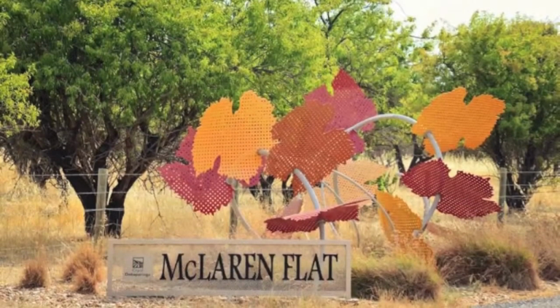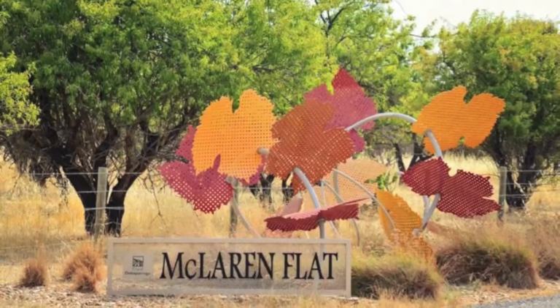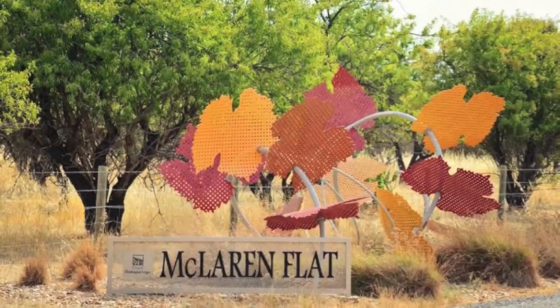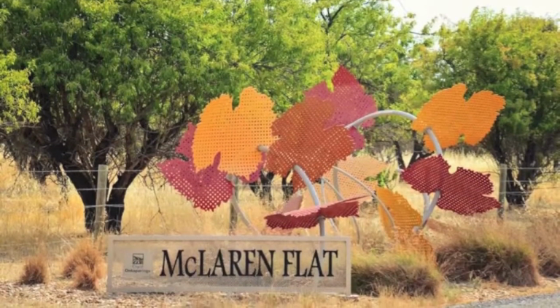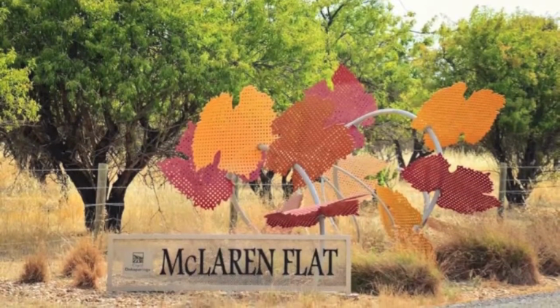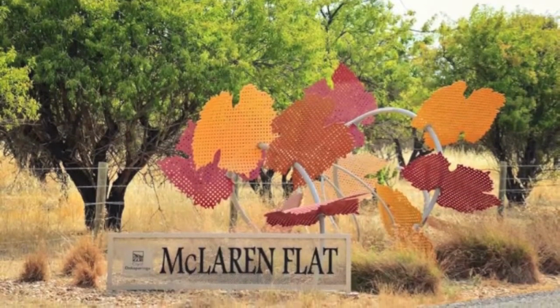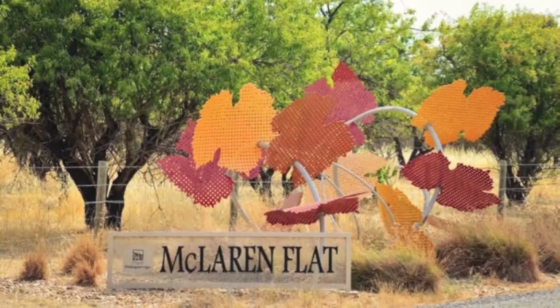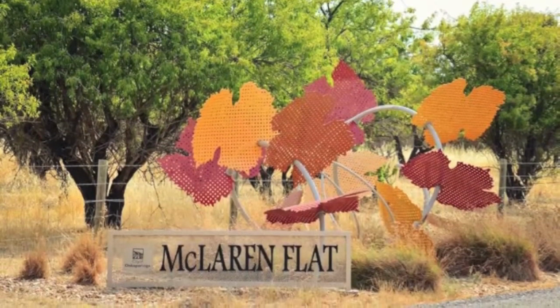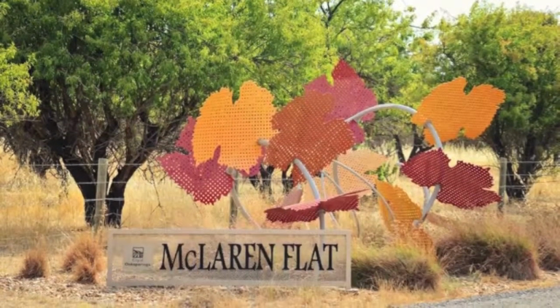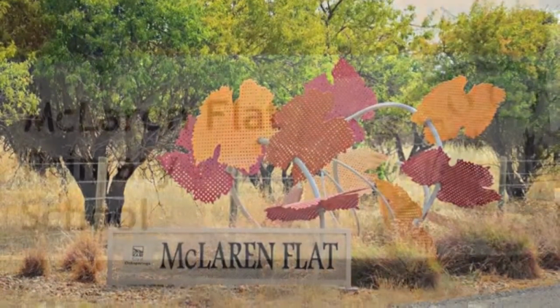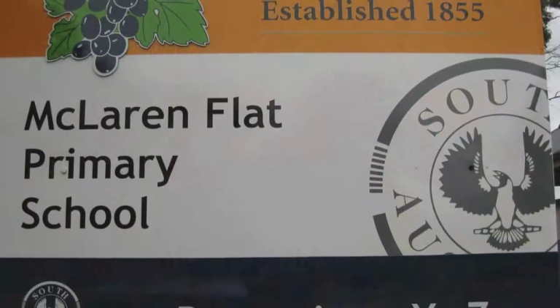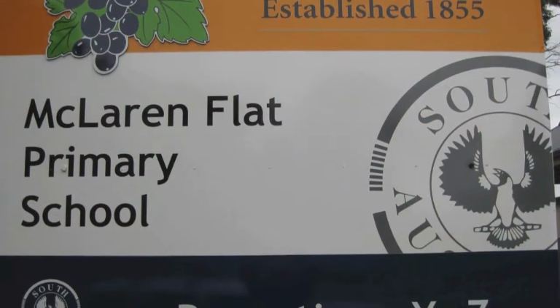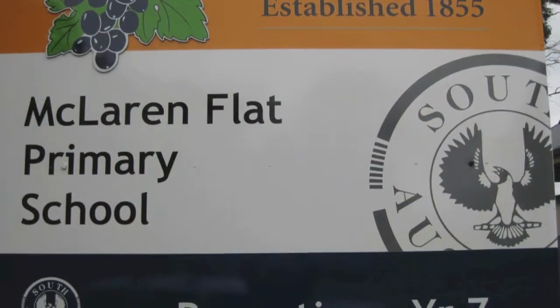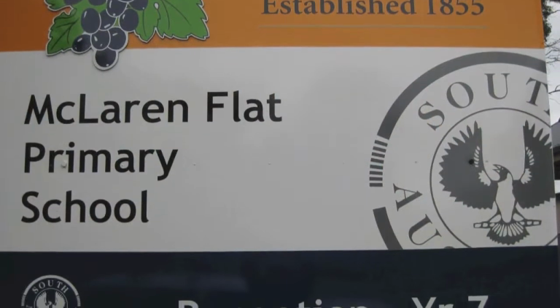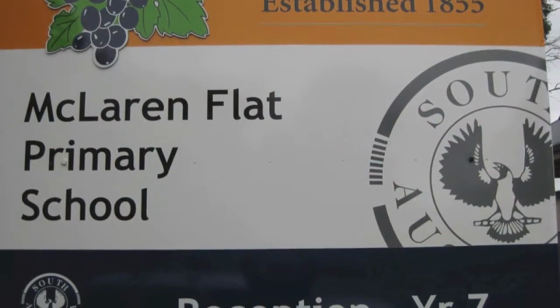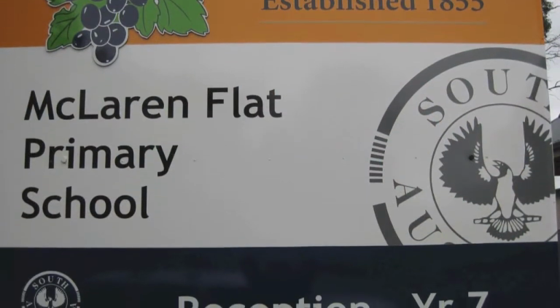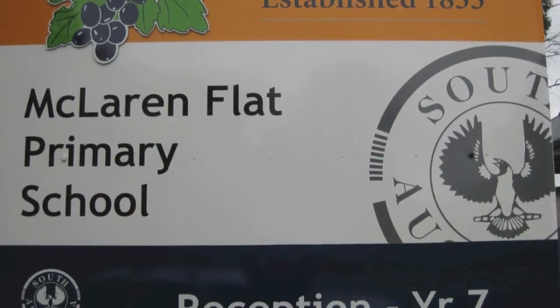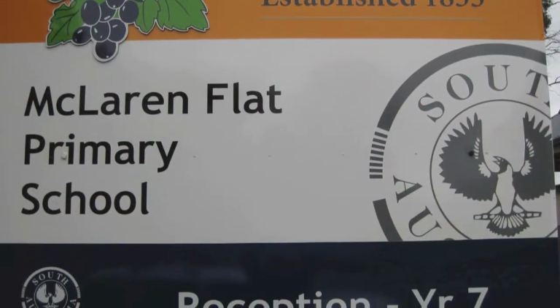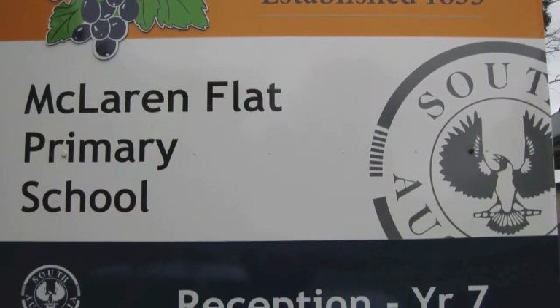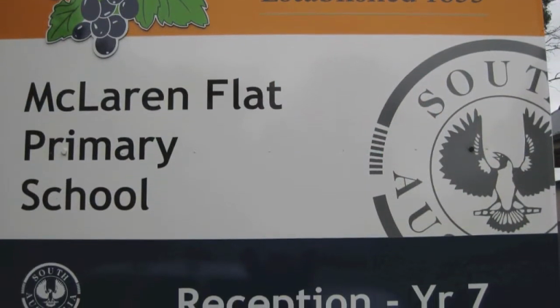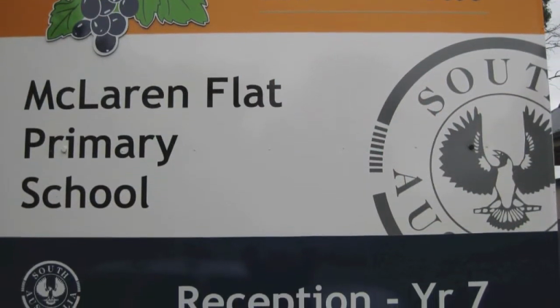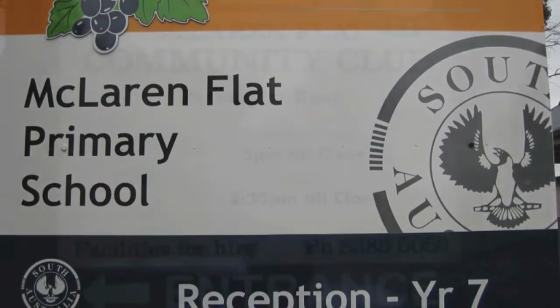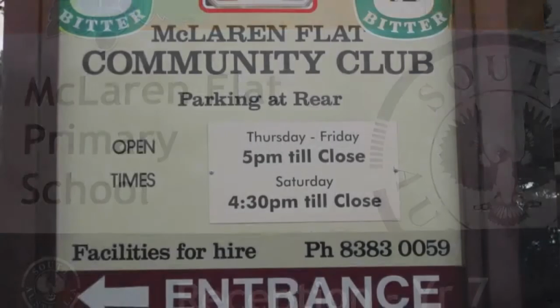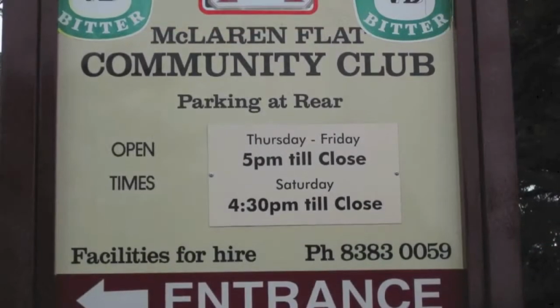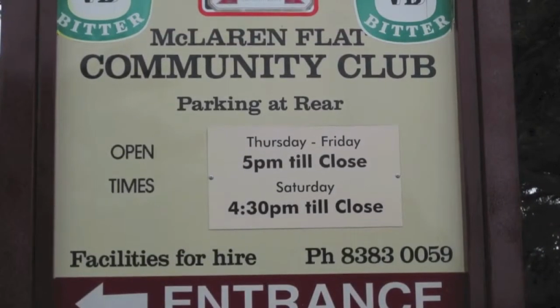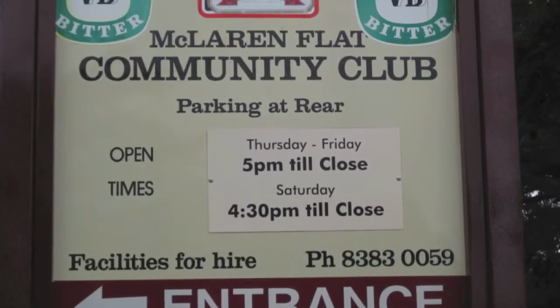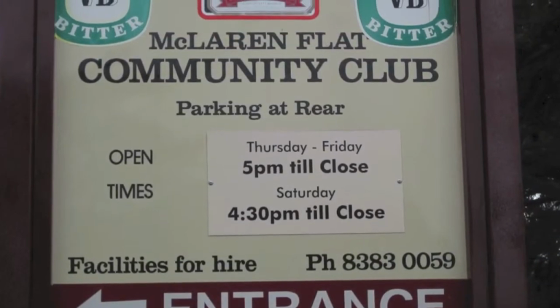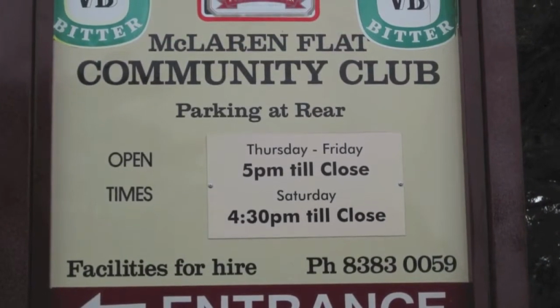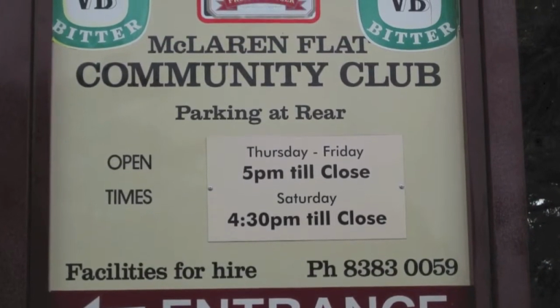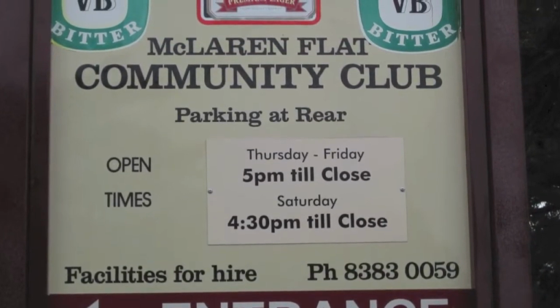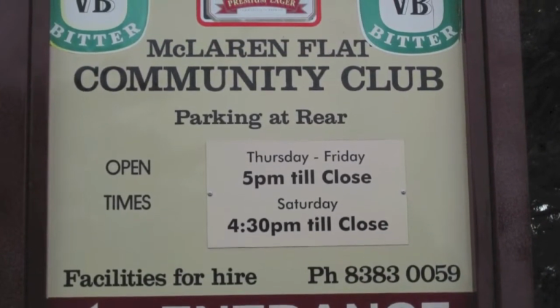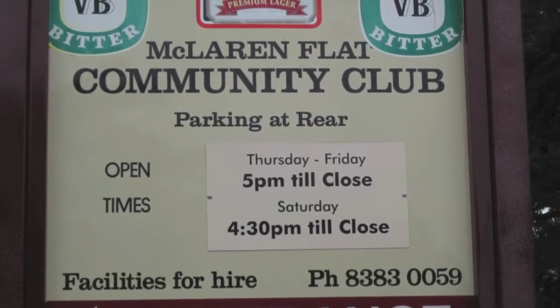McLaren Flat is an idyllic small country town with a local primary school, community hall, delicious bakery, sporting oval and reserves.